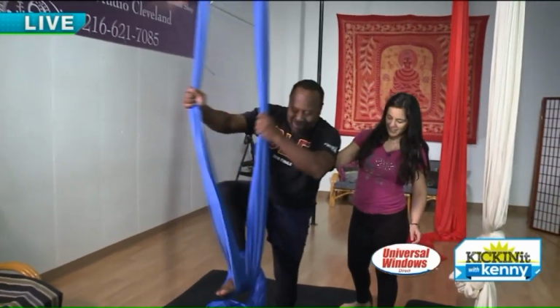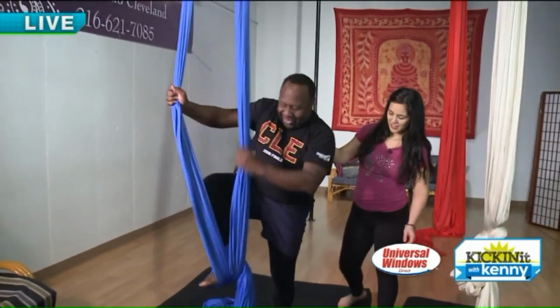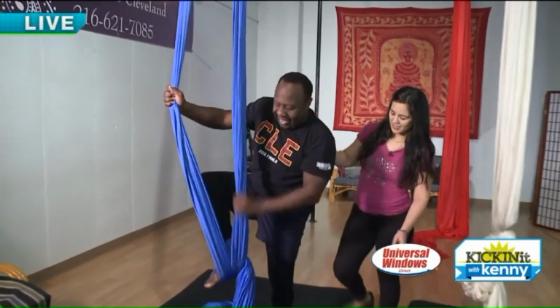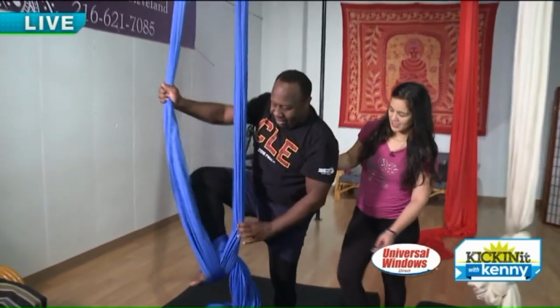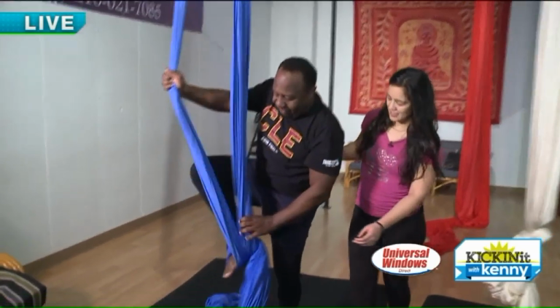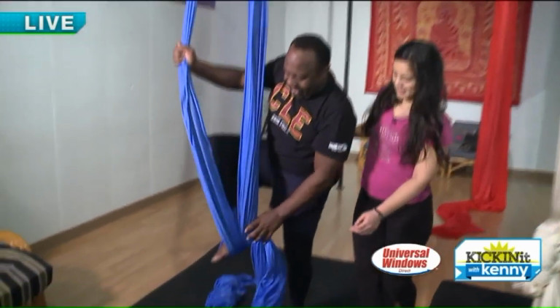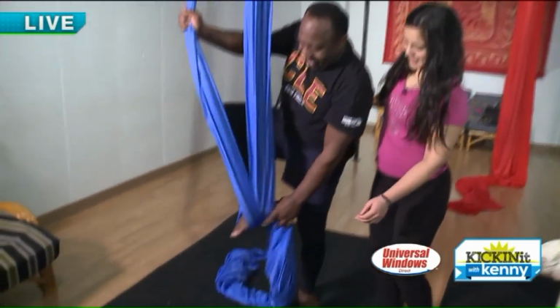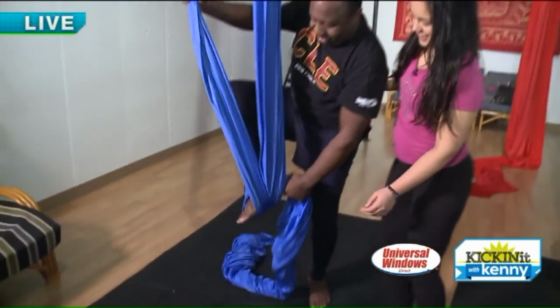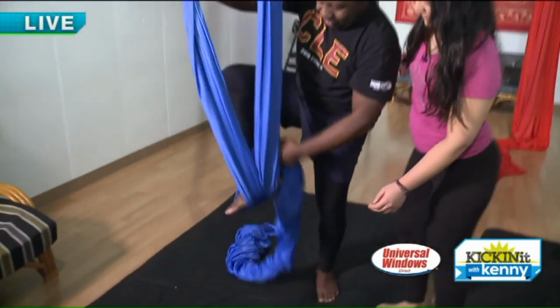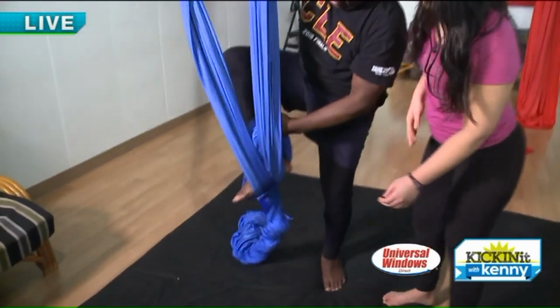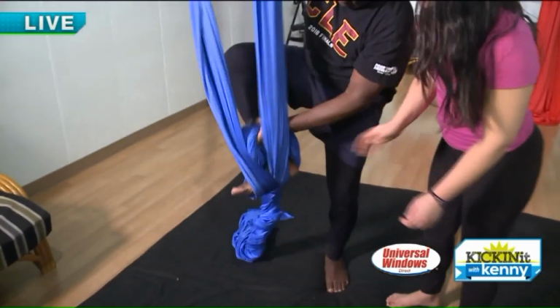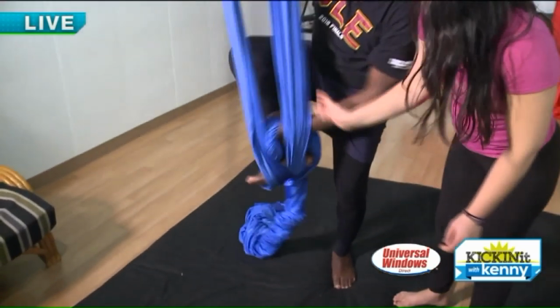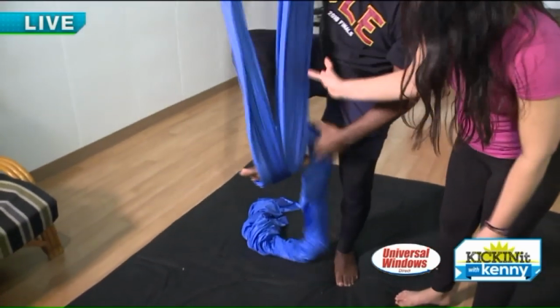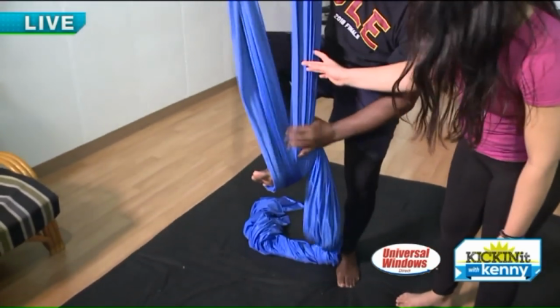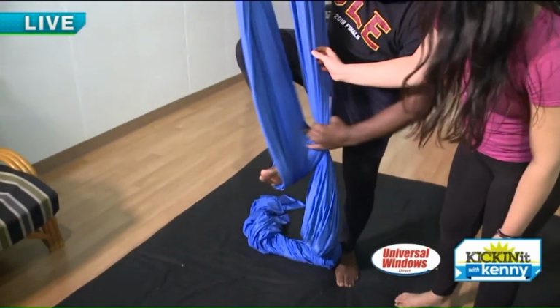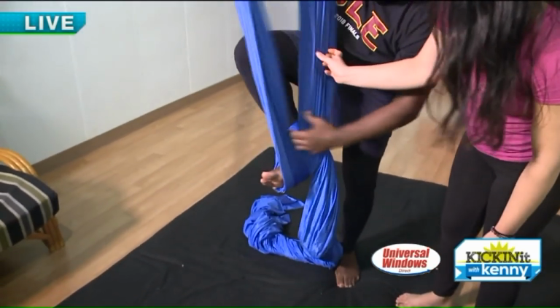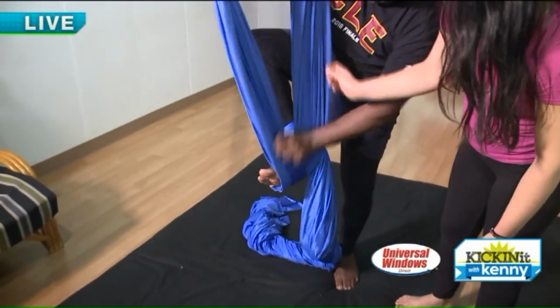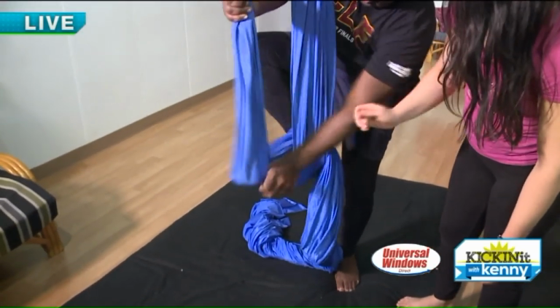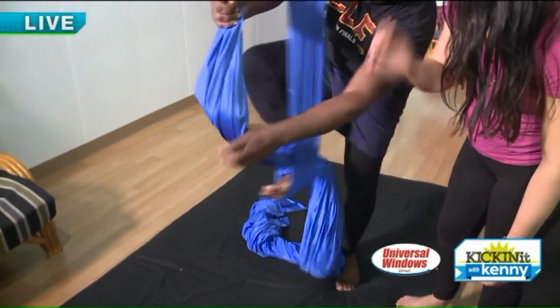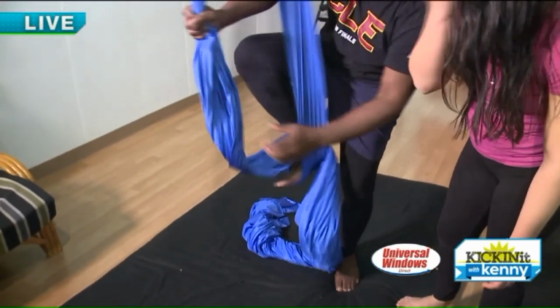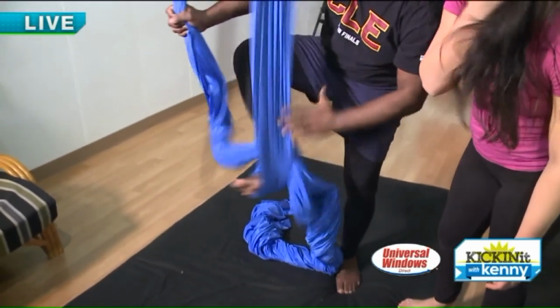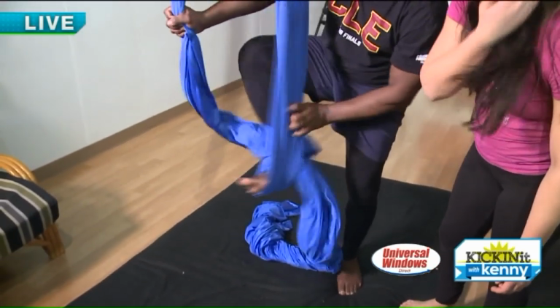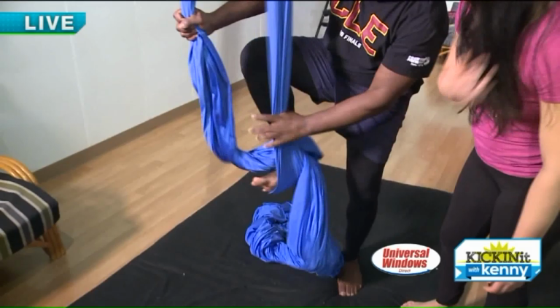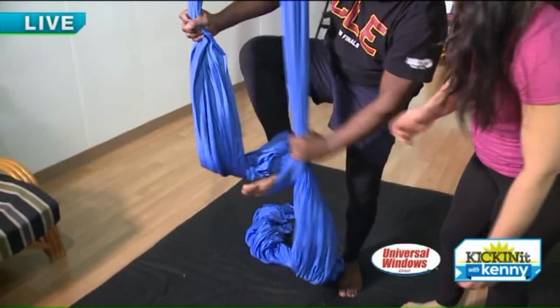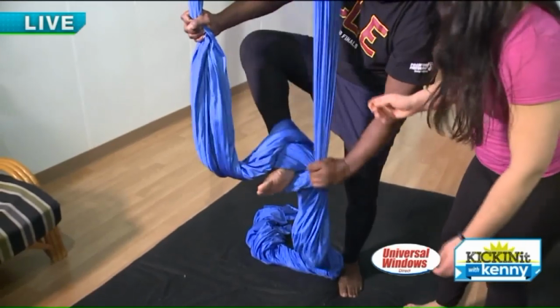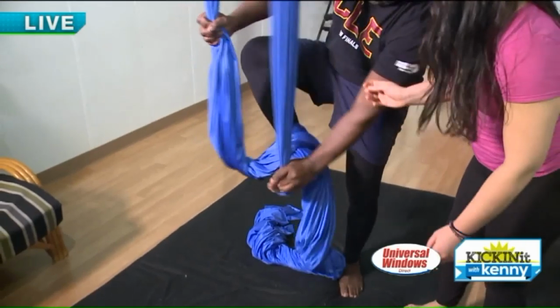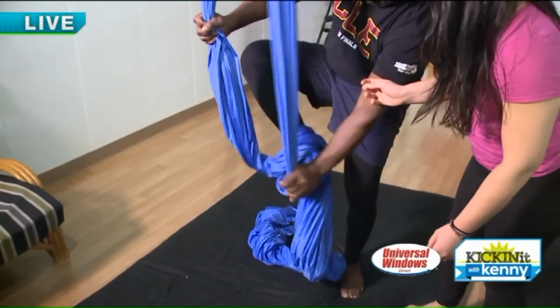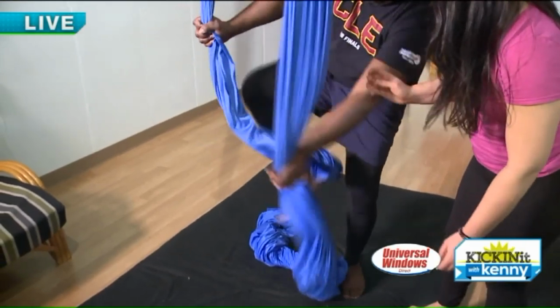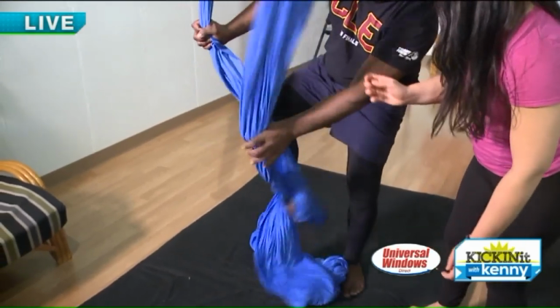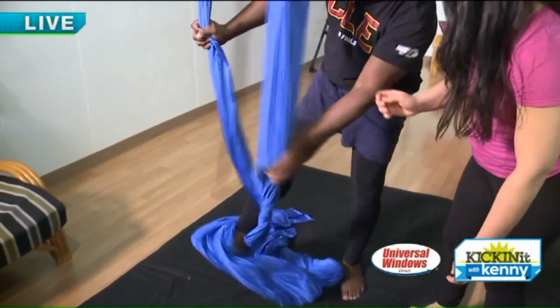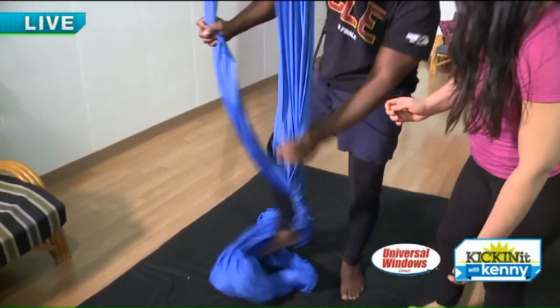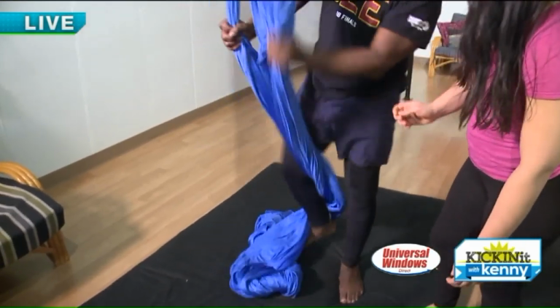And then we shake it off like Taylor Swift. Yes! Shake it off, shake it off.